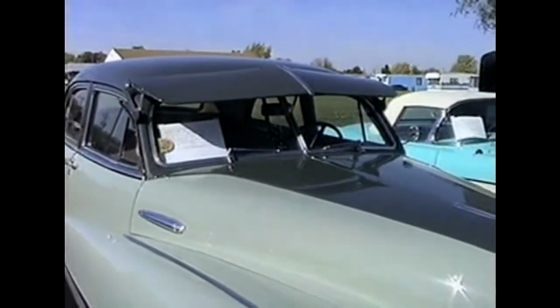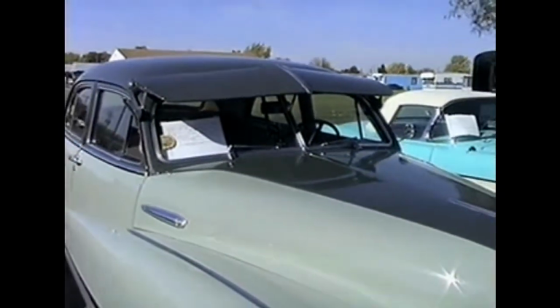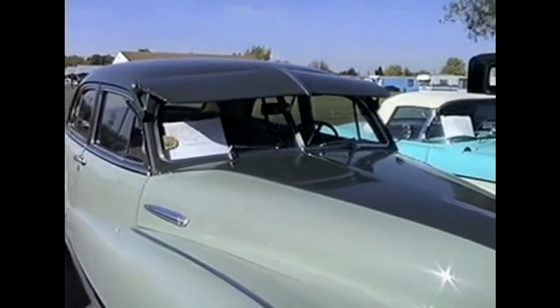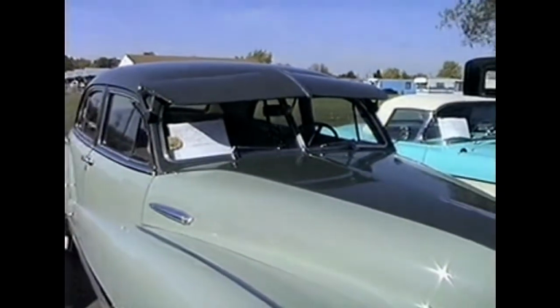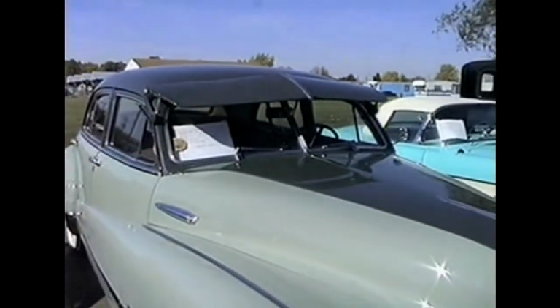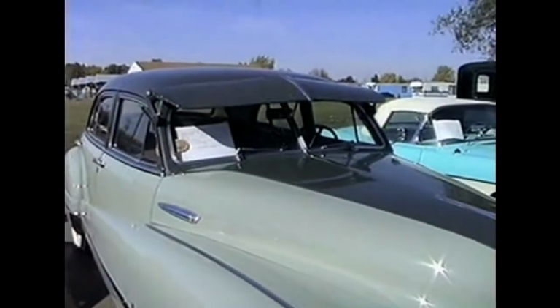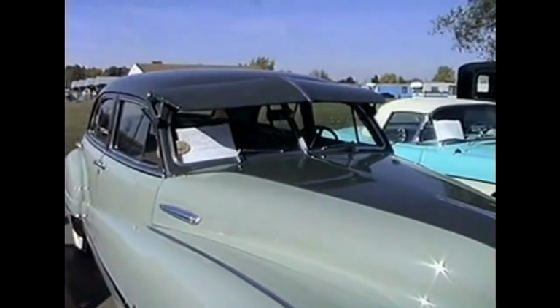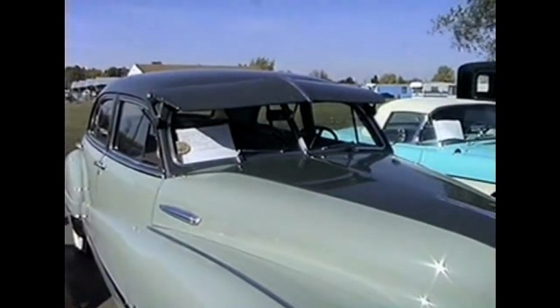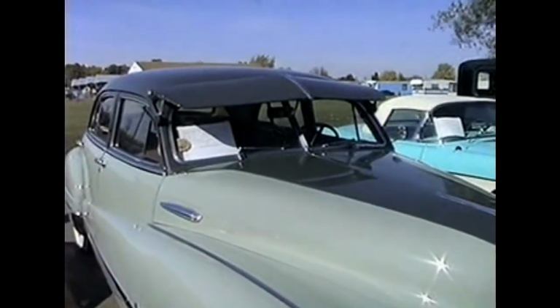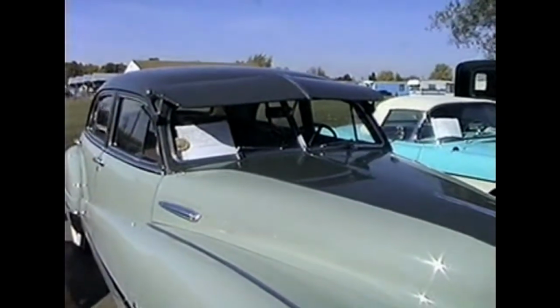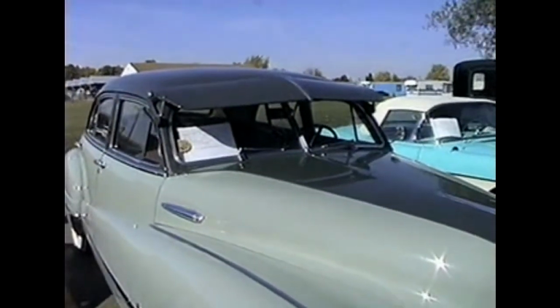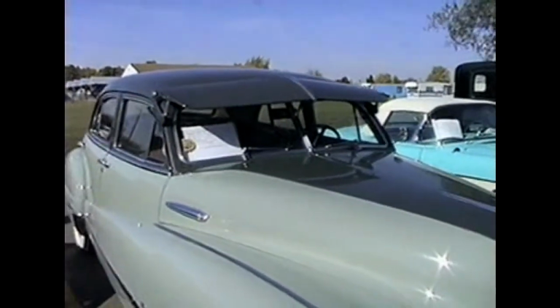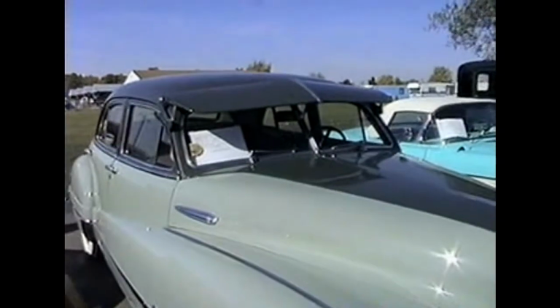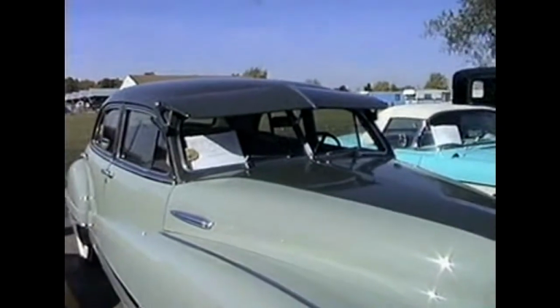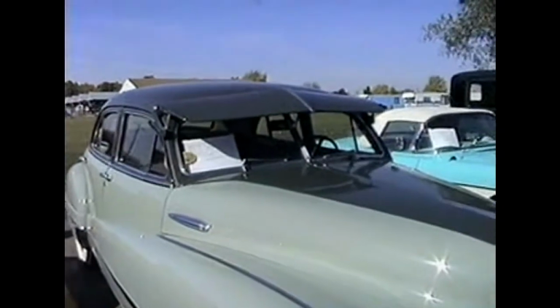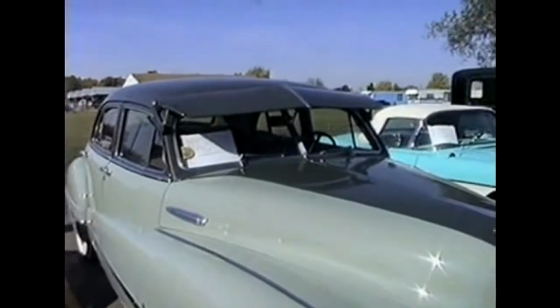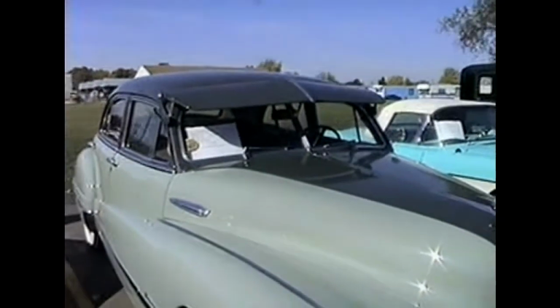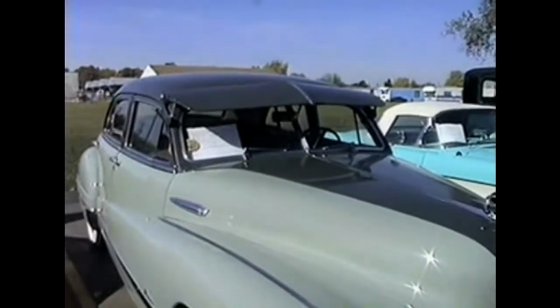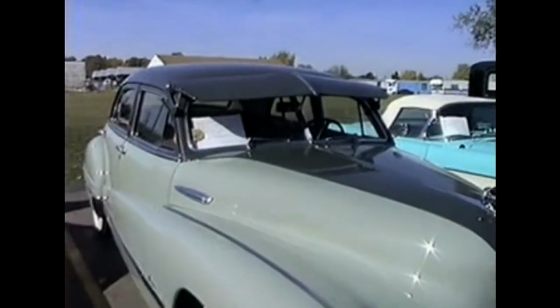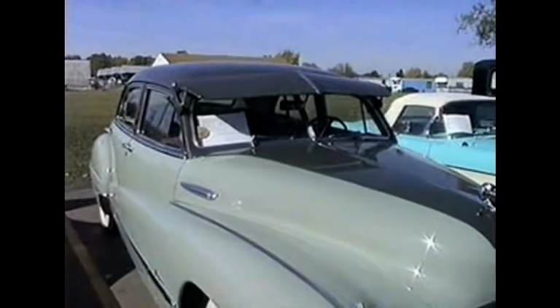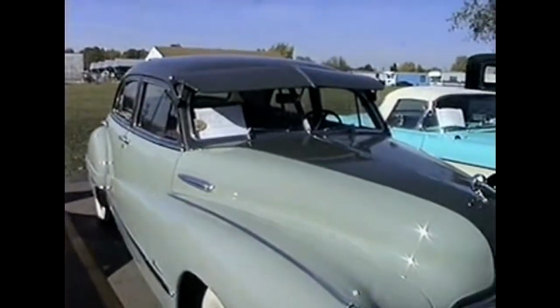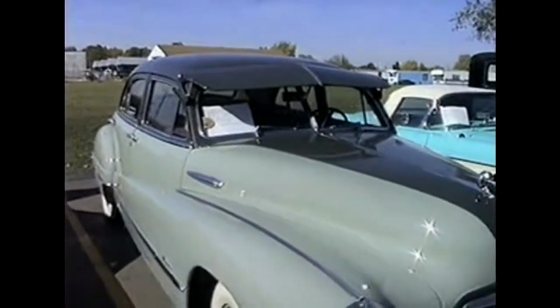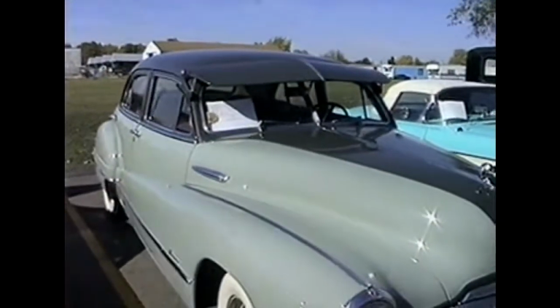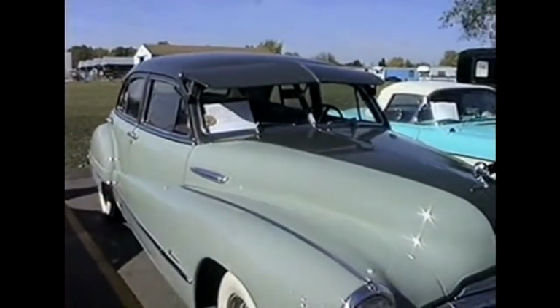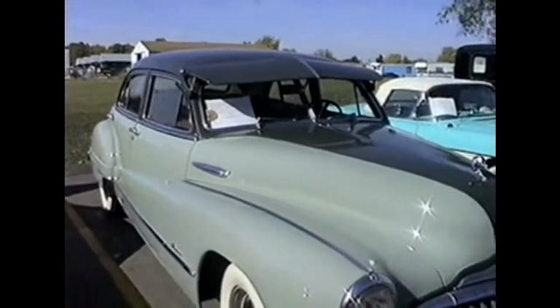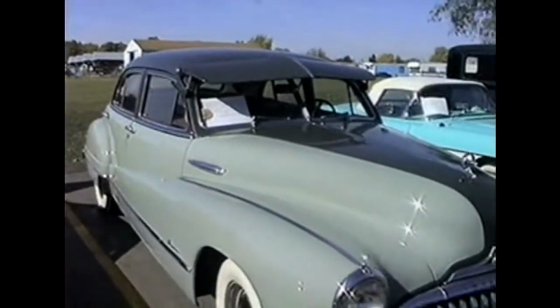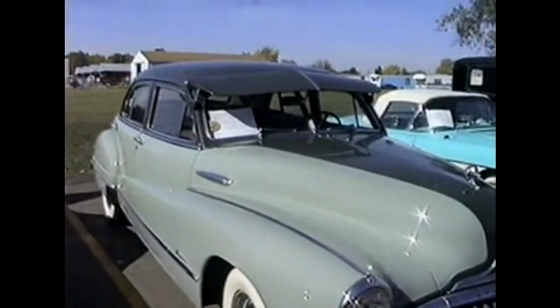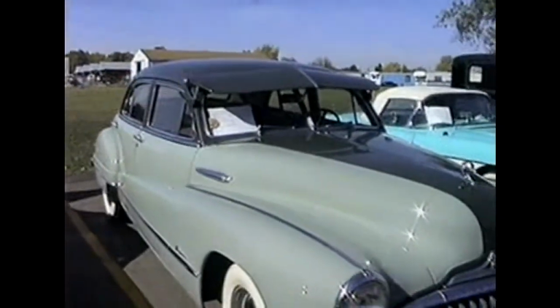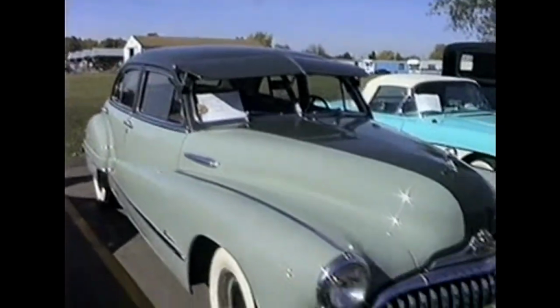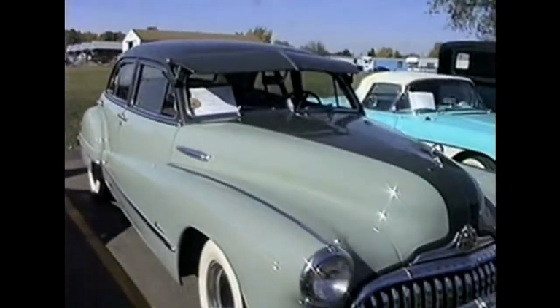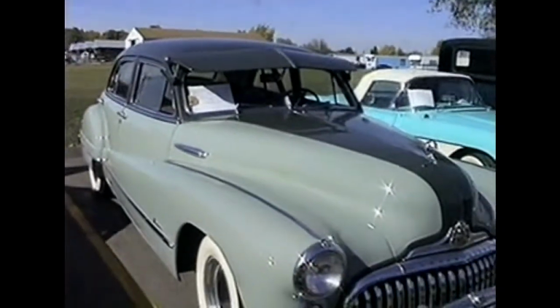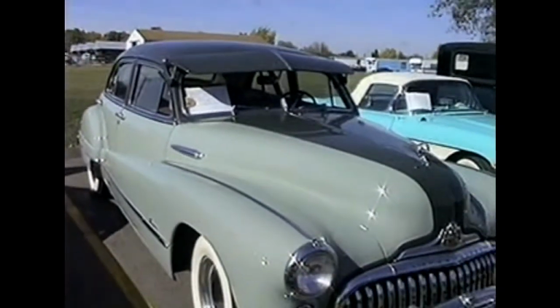It's a Super Buick with a 3-speed transmission. This car is in really nice shape also.